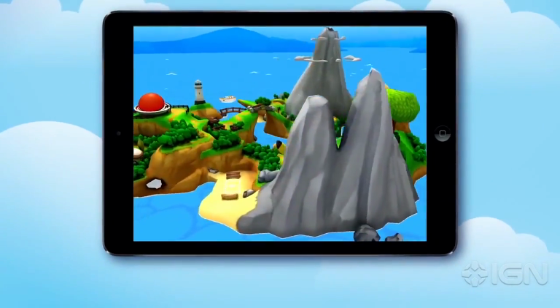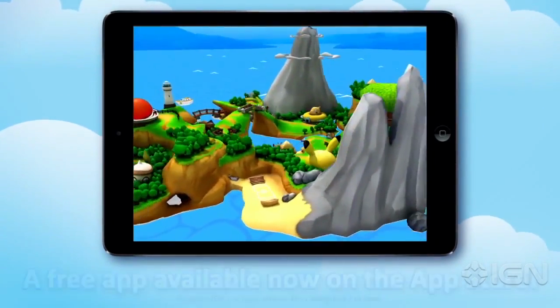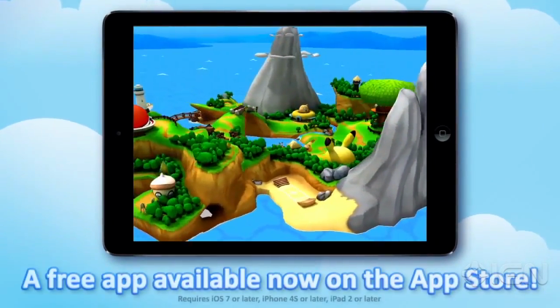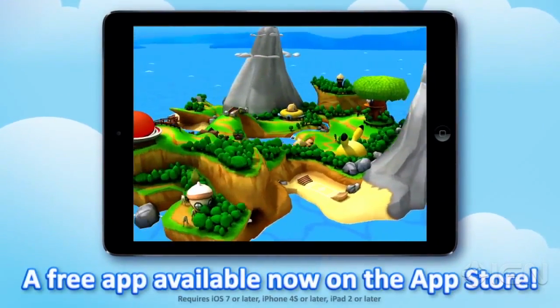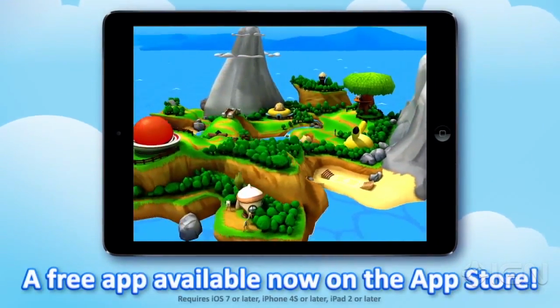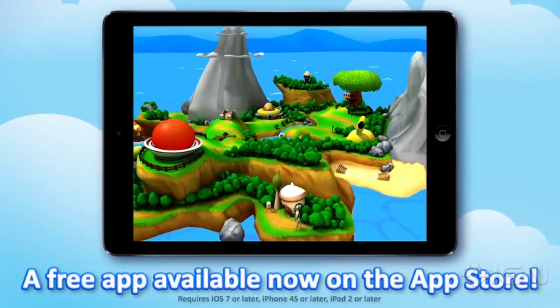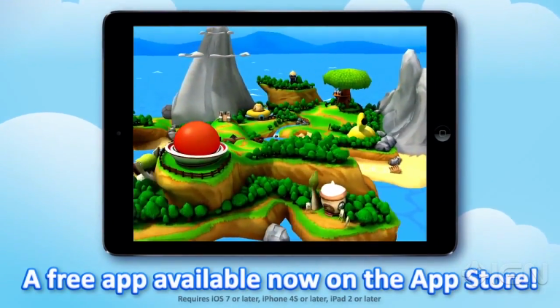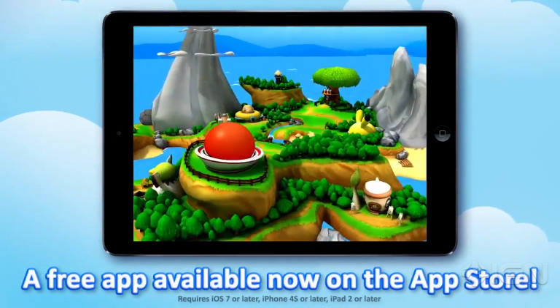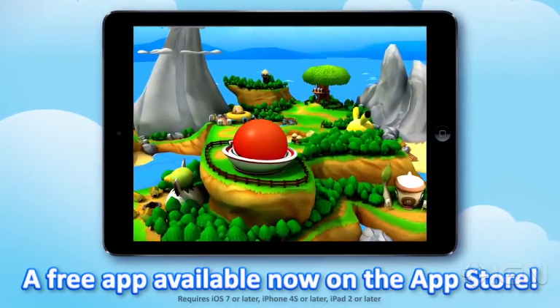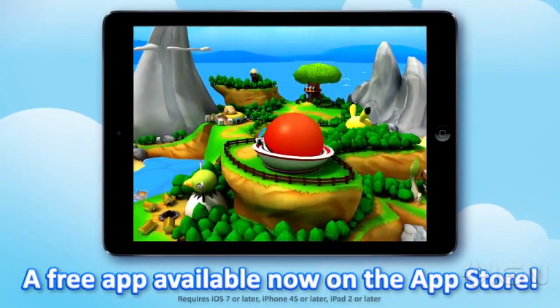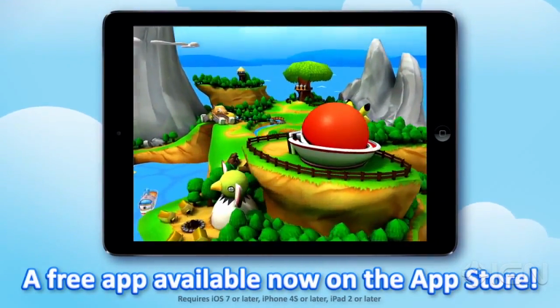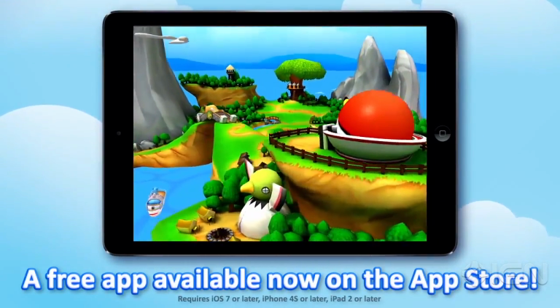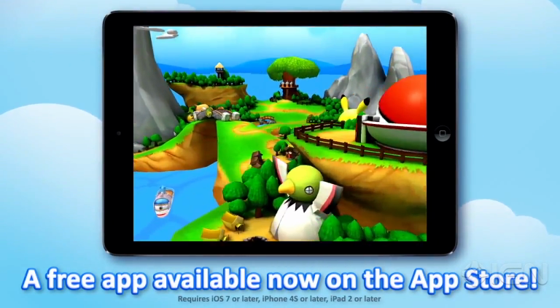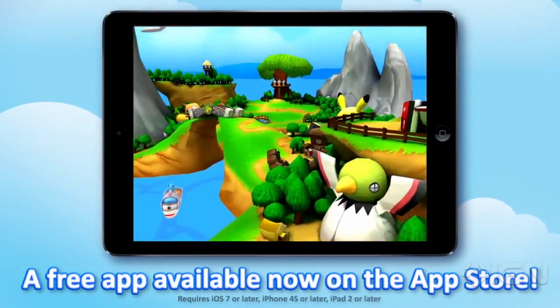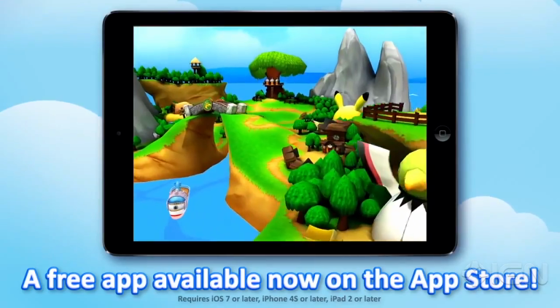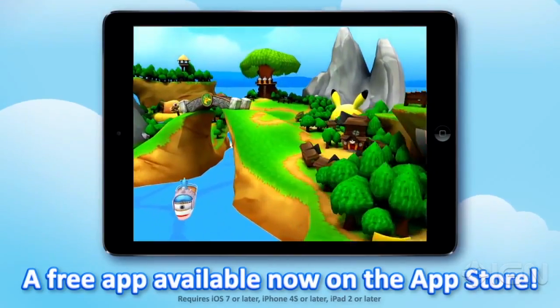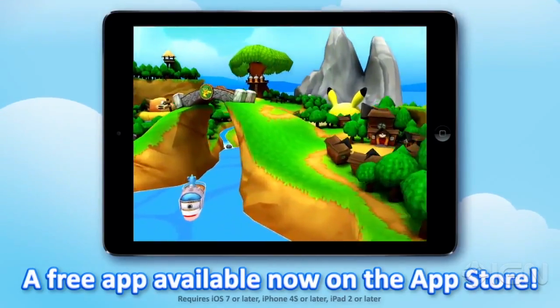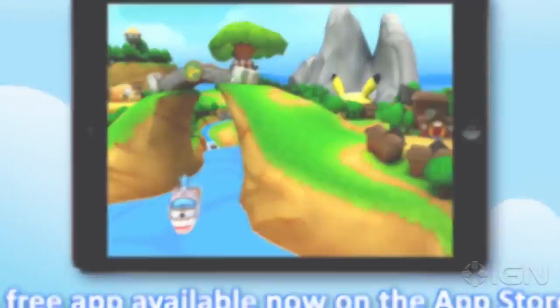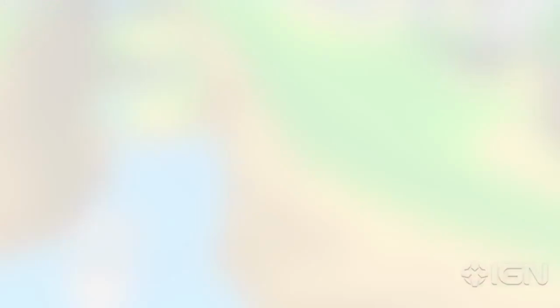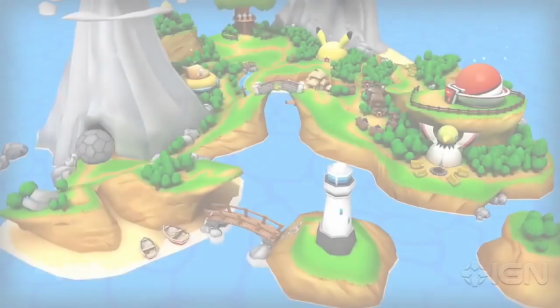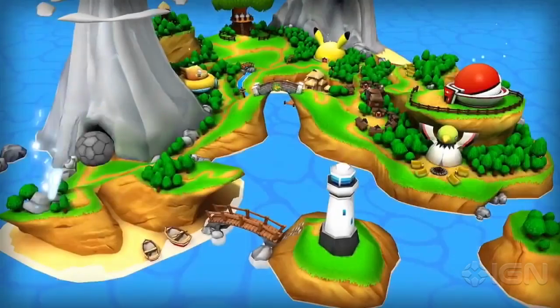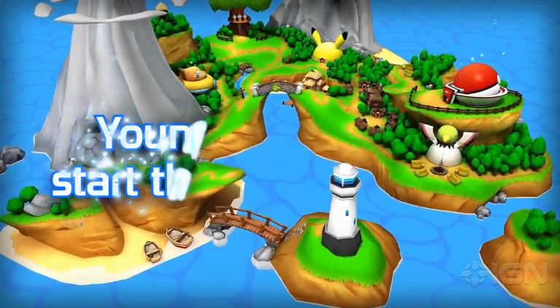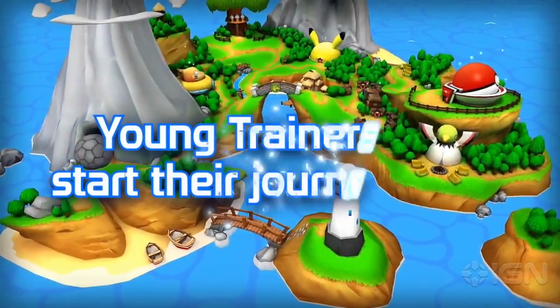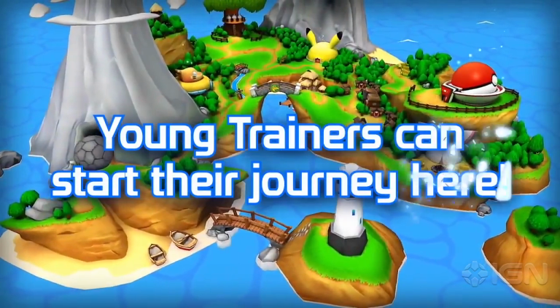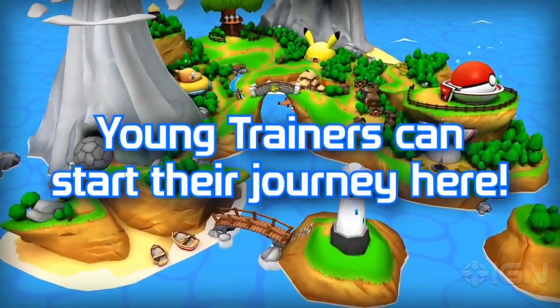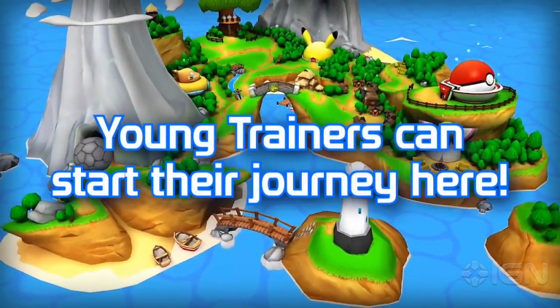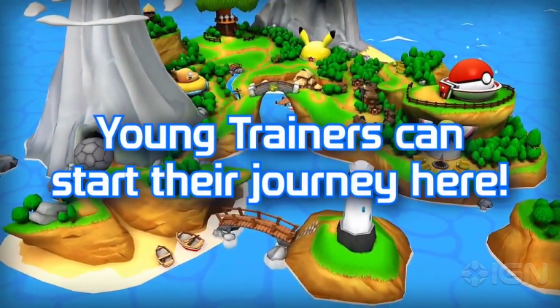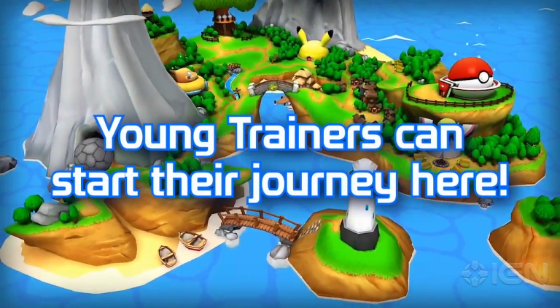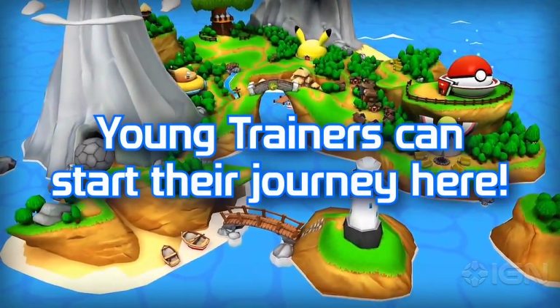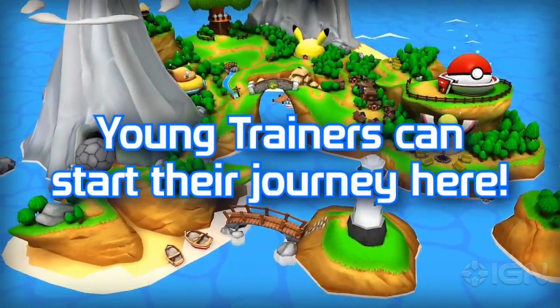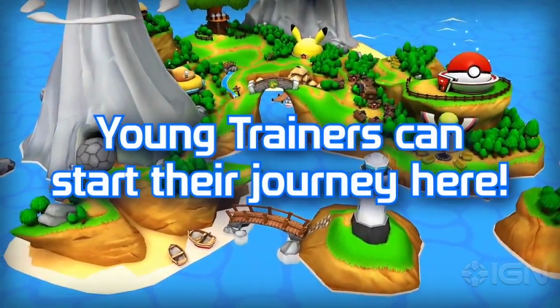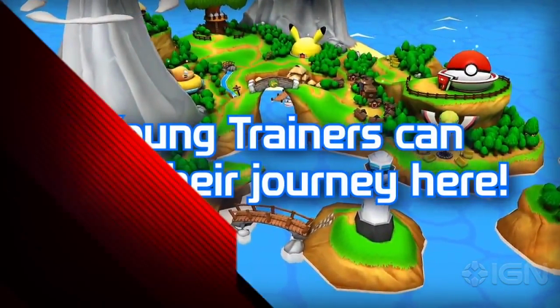By playing games and activities, Camp Pokemon players can collect almost 100 Pokemon pins. In addition, a photo booth lets users decorate their pictures with Pokemon stickers.